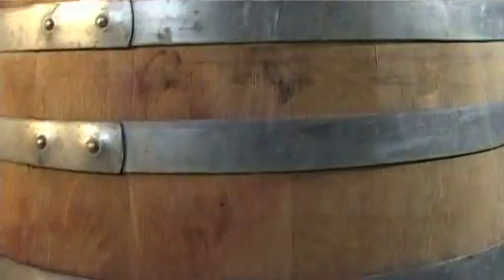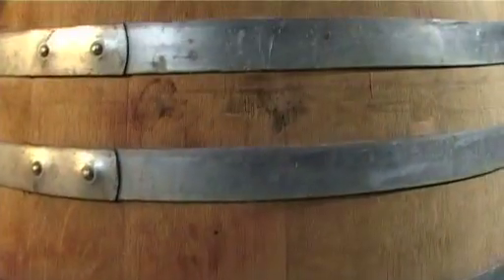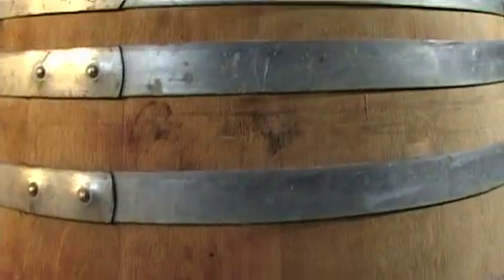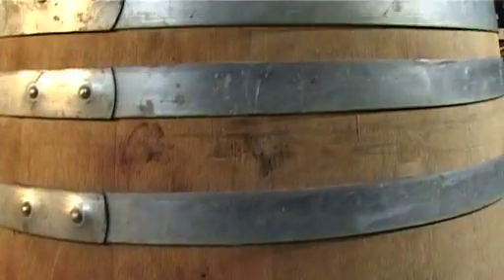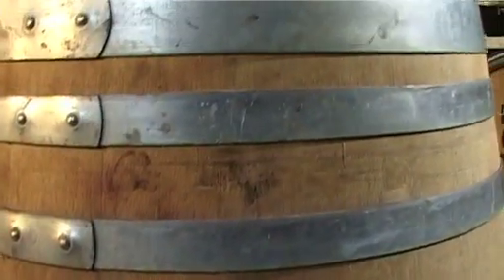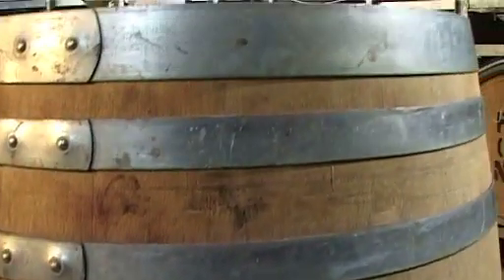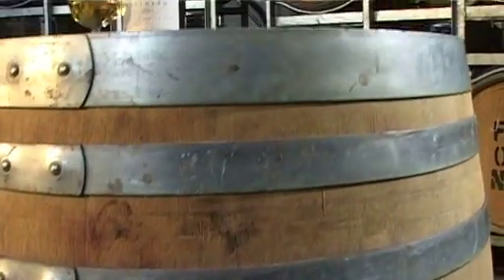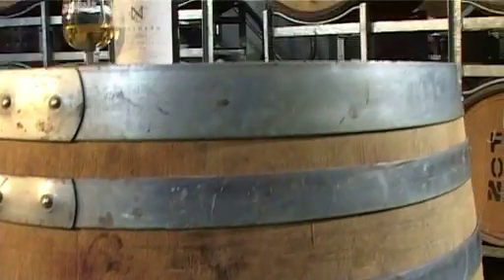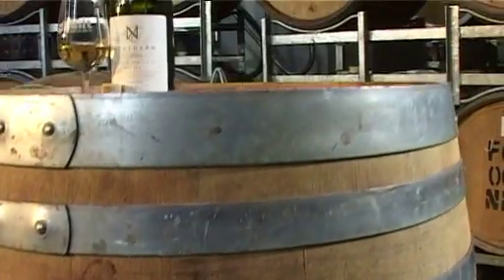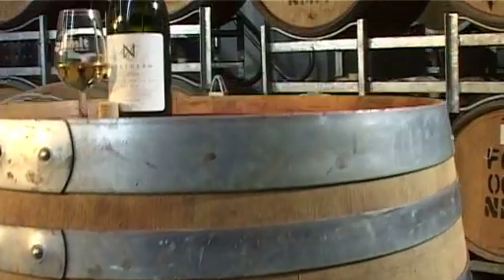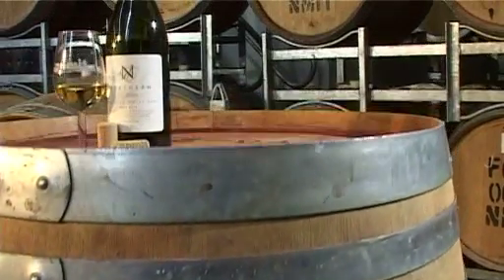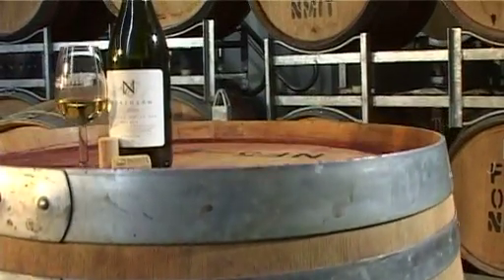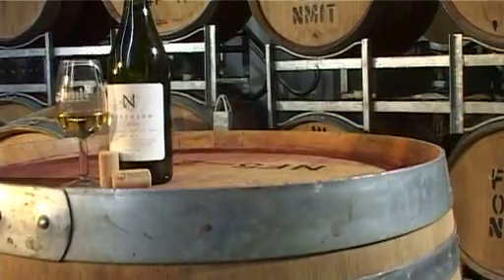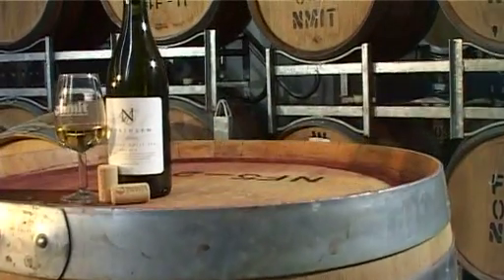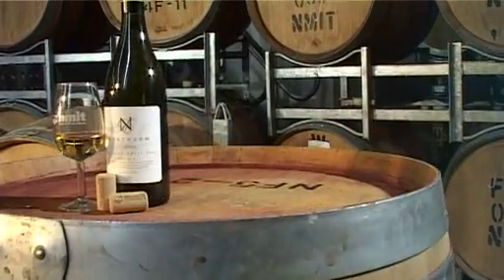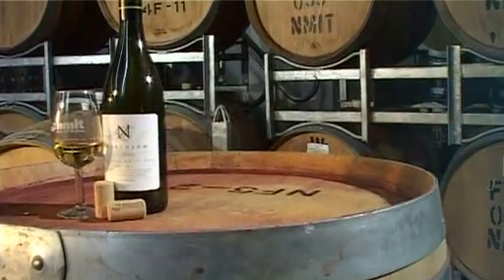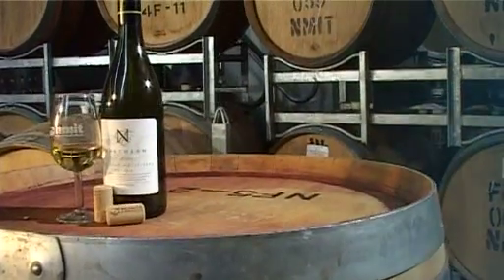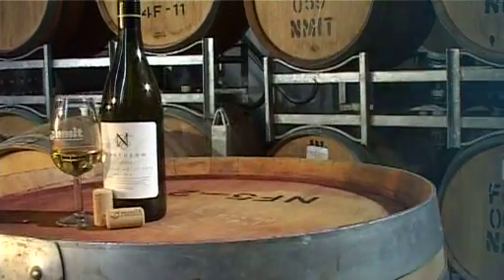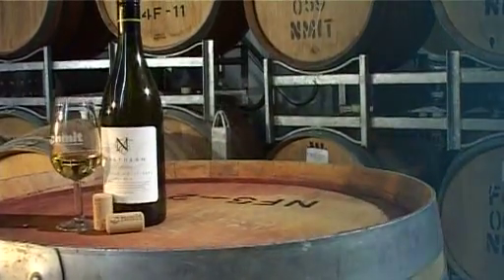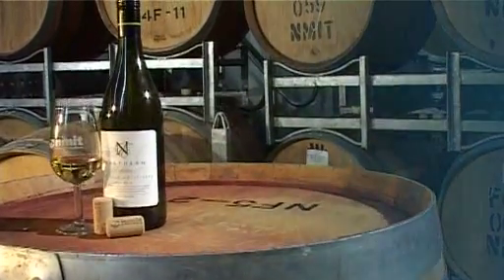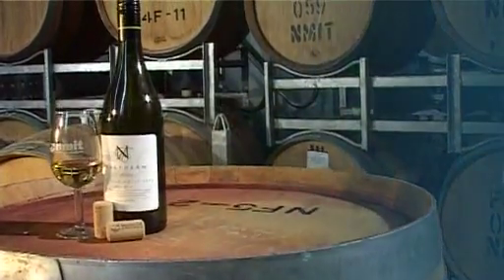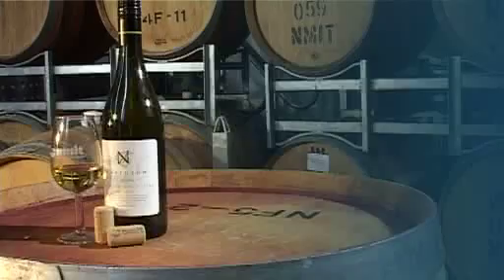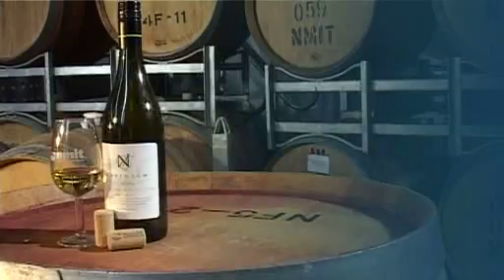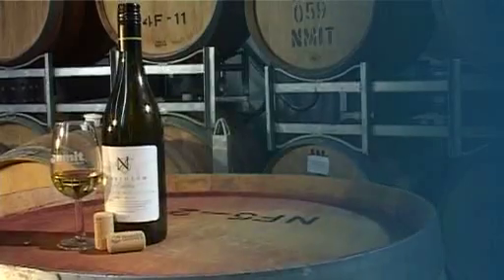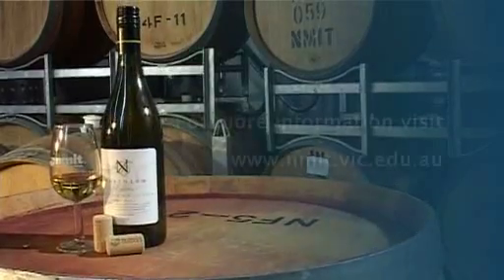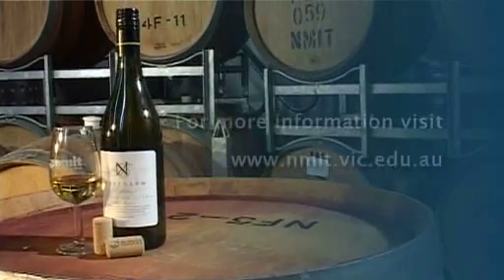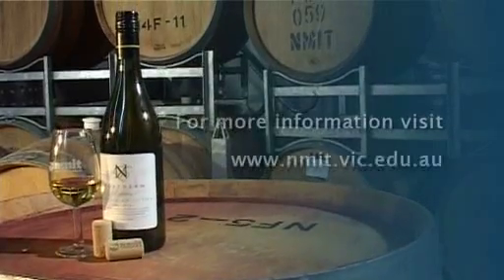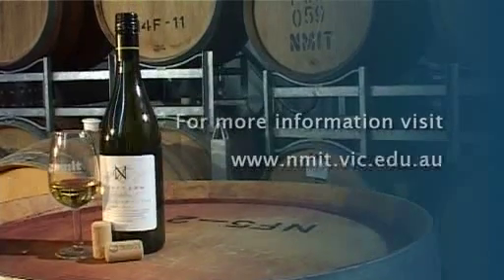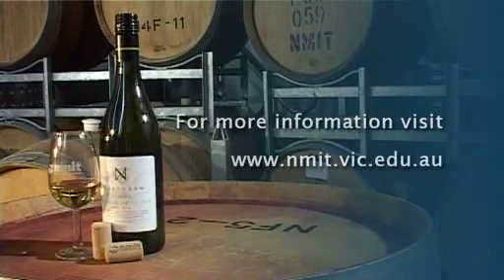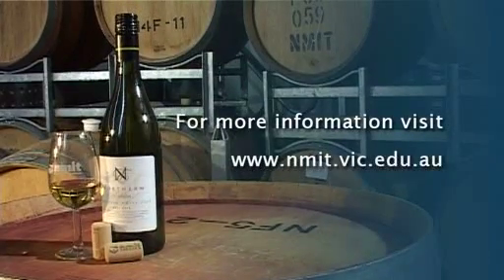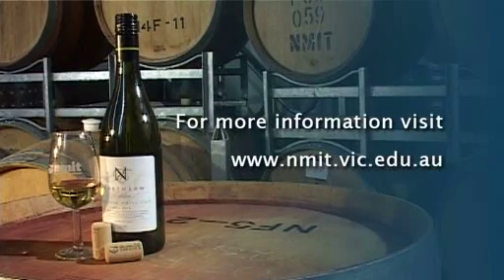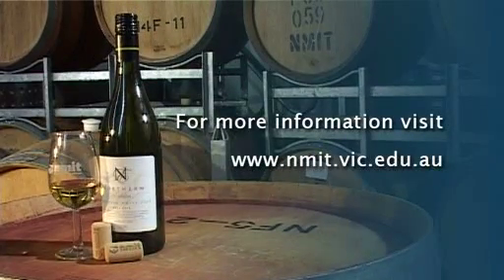For more information on the Bachelor of Viticulture and Winemaking course, visit the NMIT website.